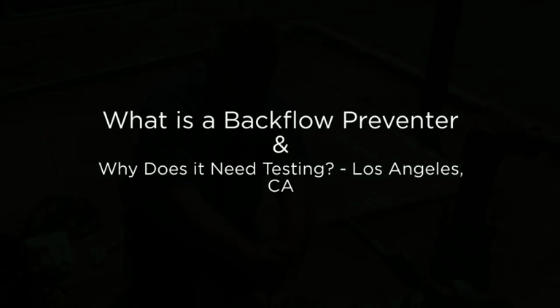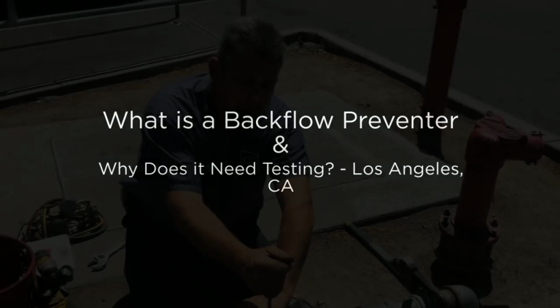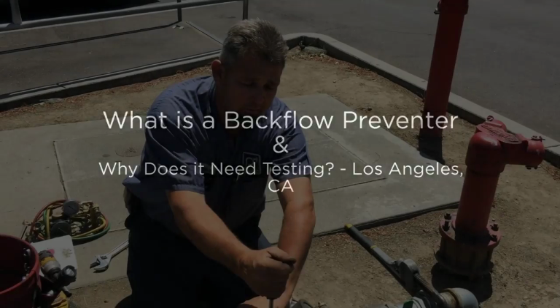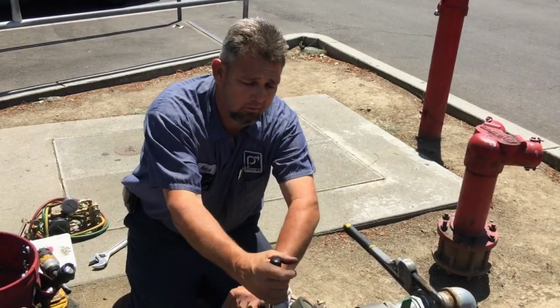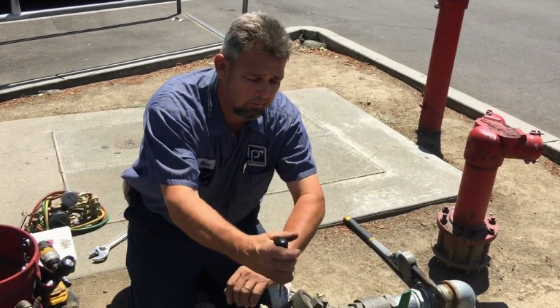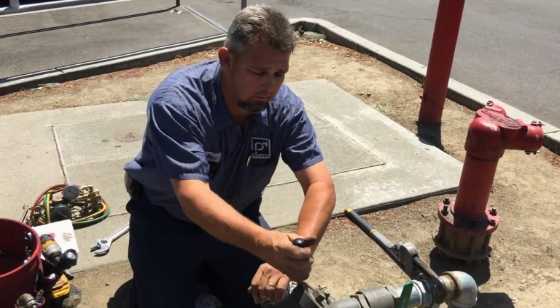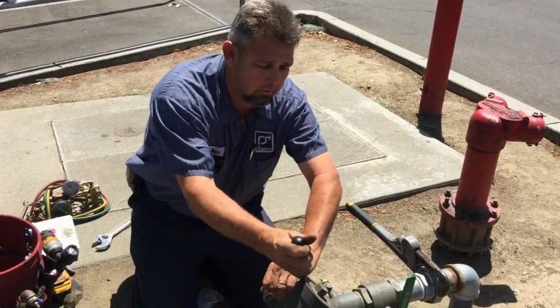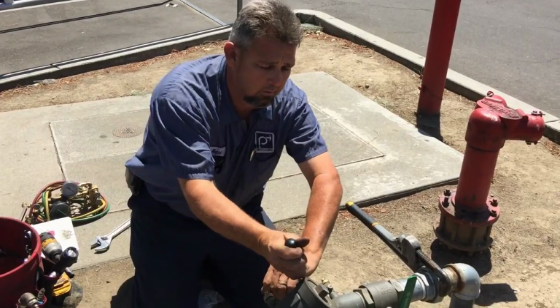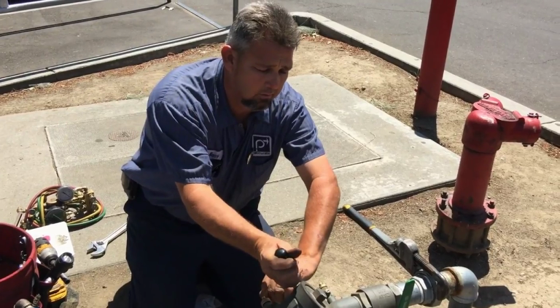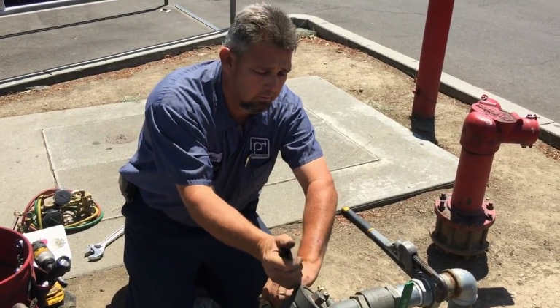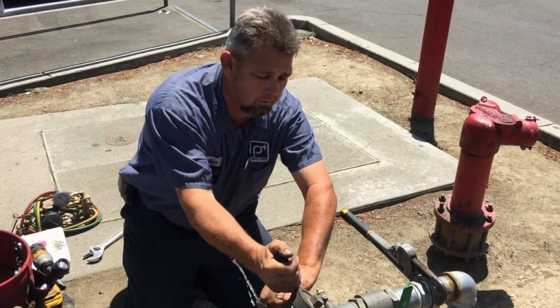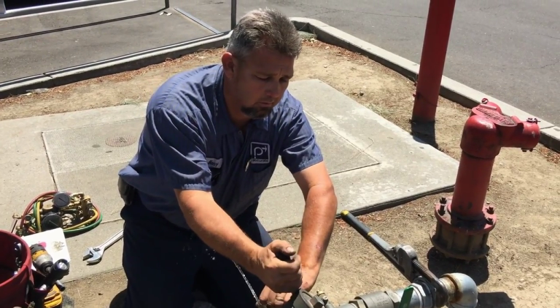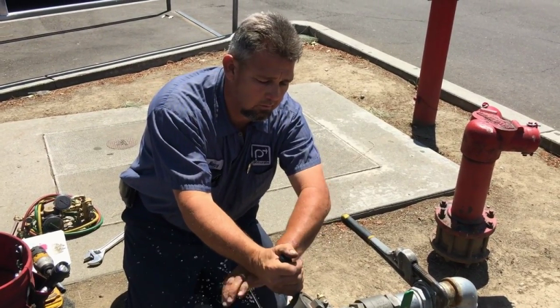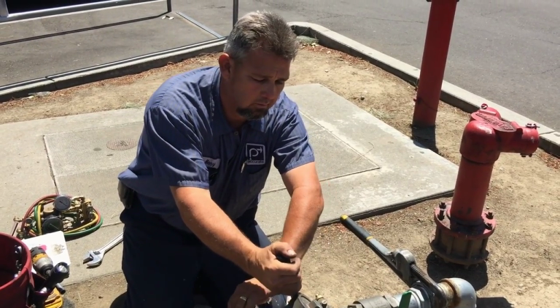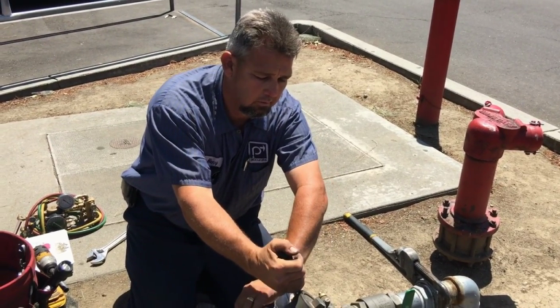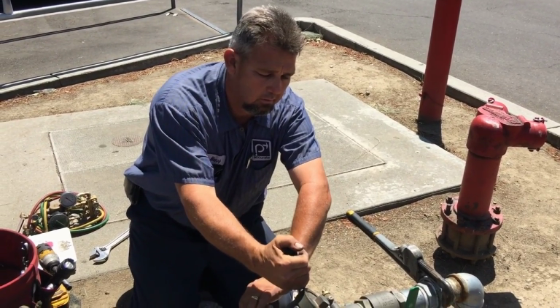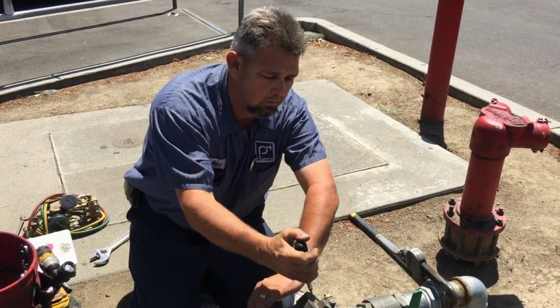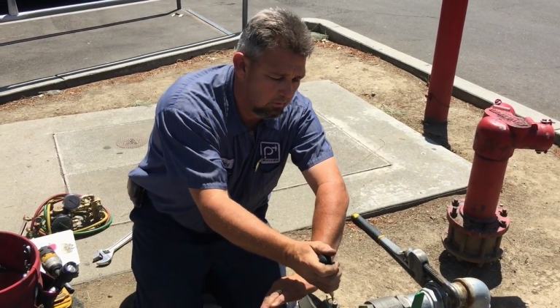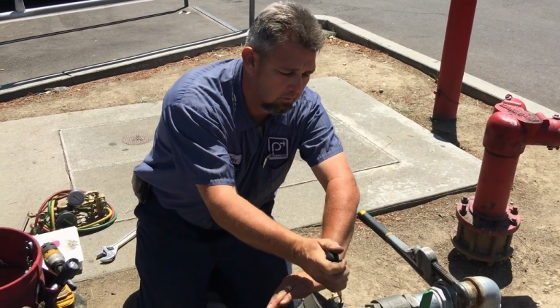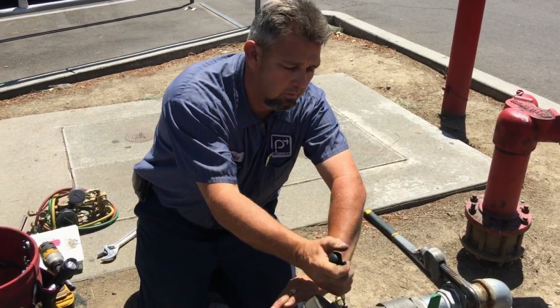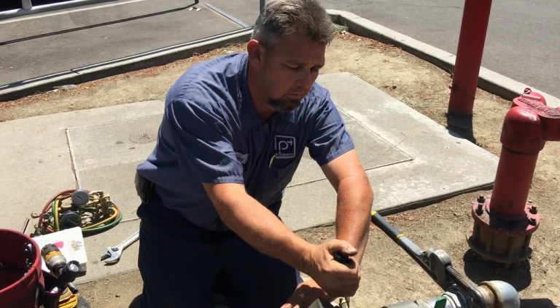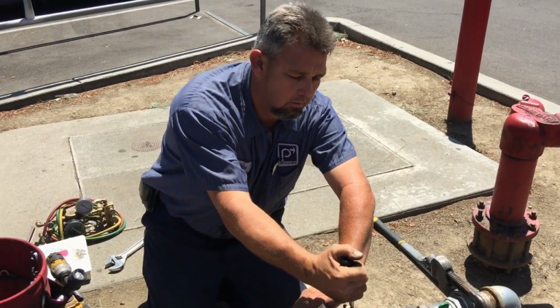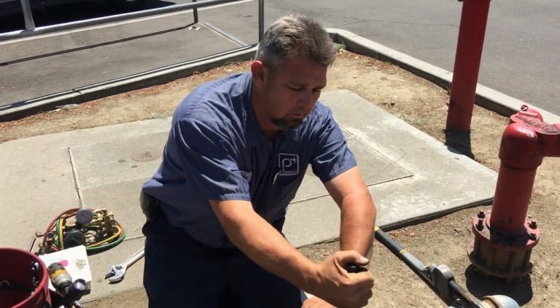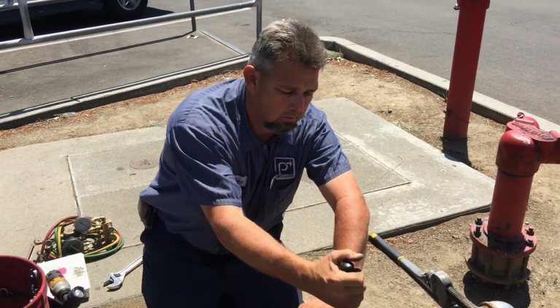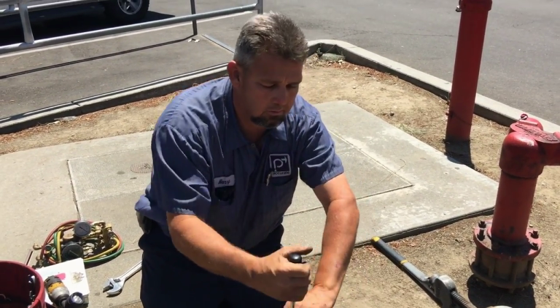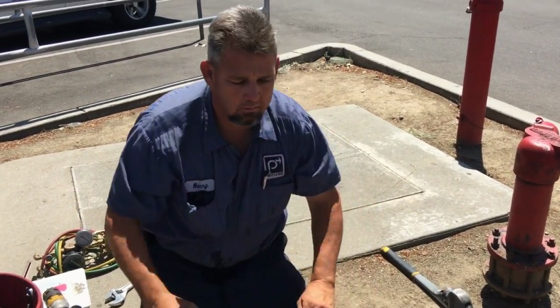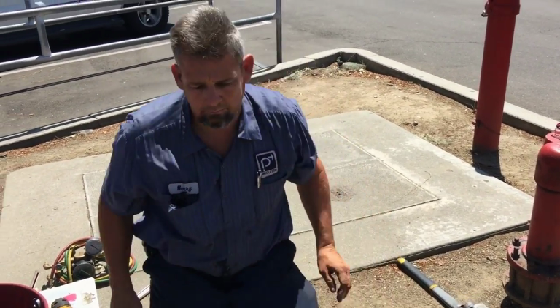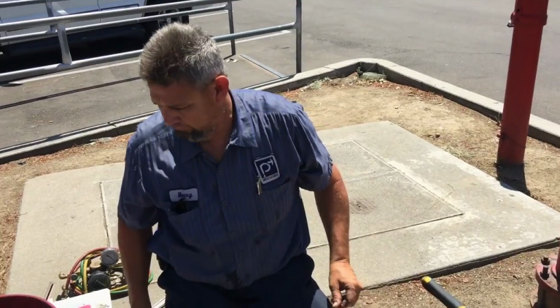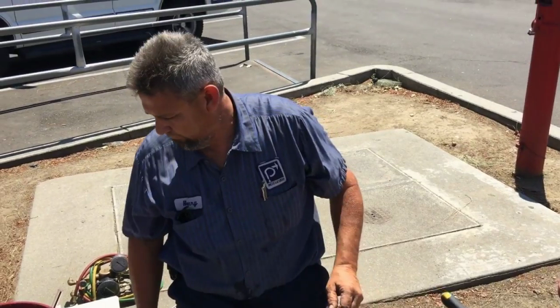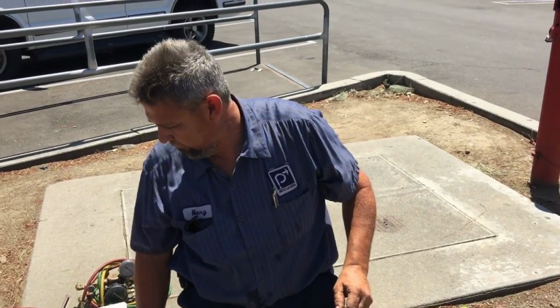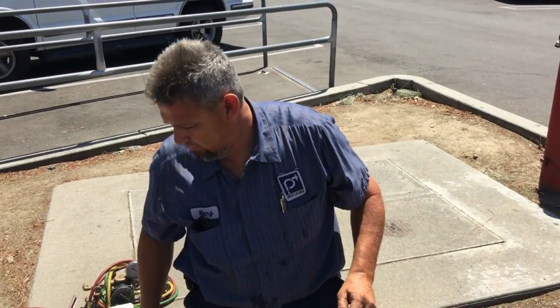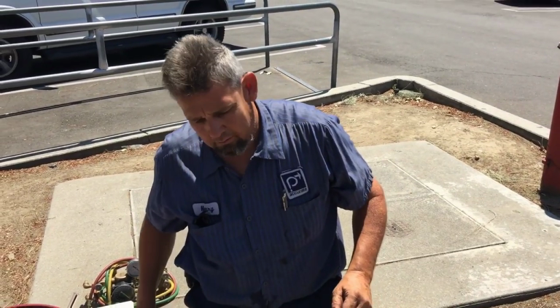Hello, this is Jim here with the Twin Plumbers. We're here with our backflow tester, Henry. Henry, can you explain what a backflow does?